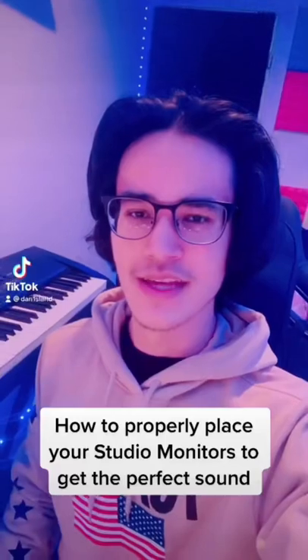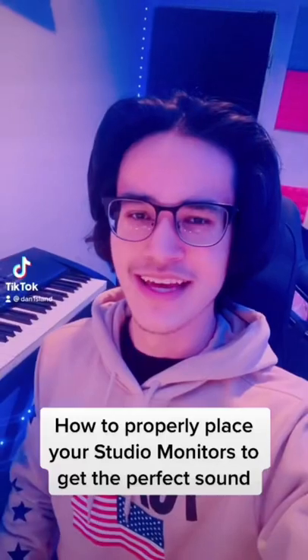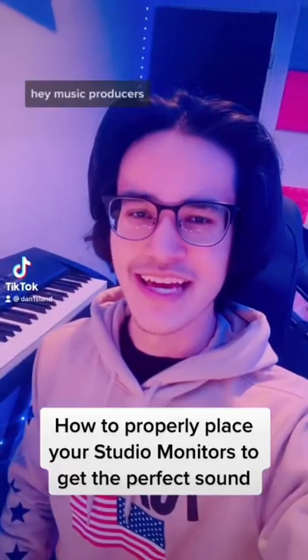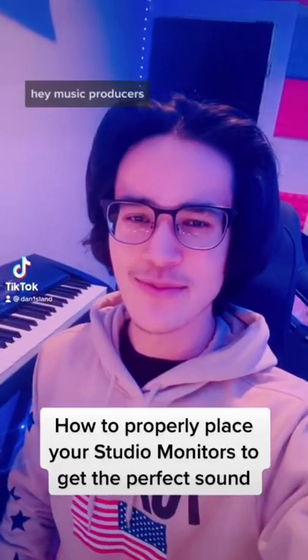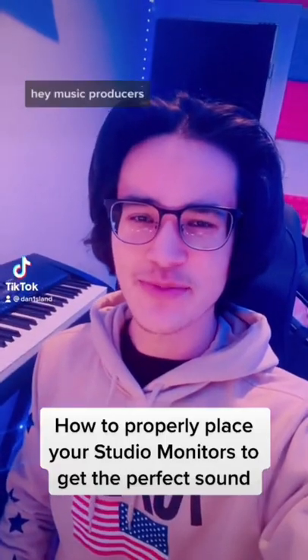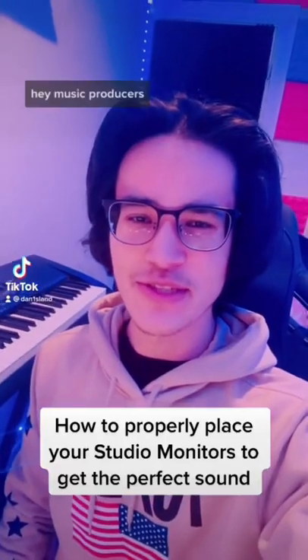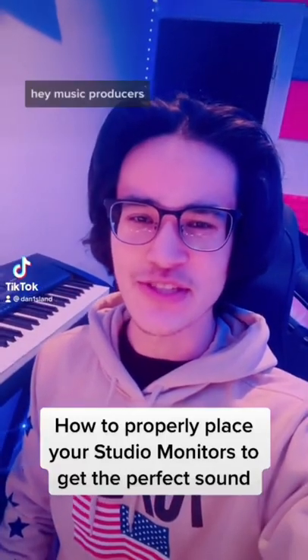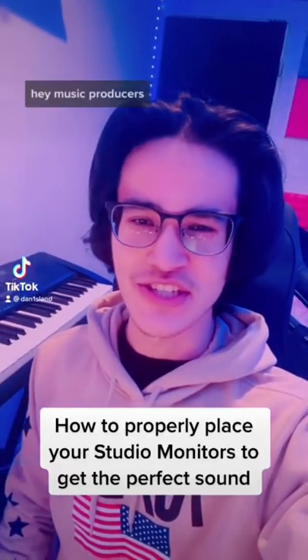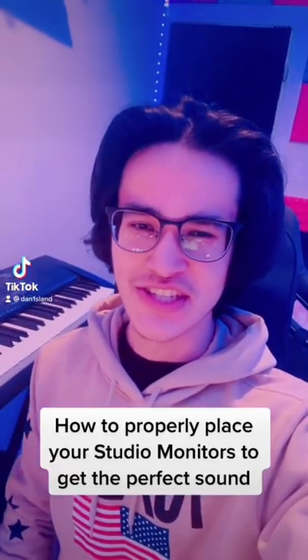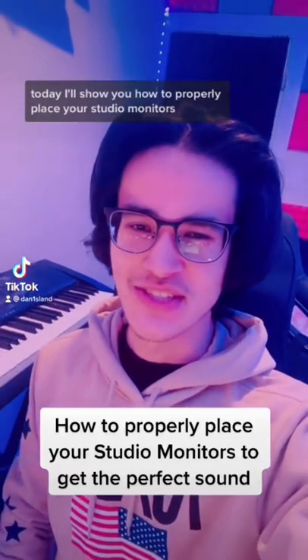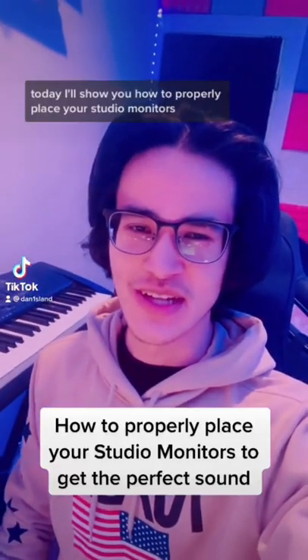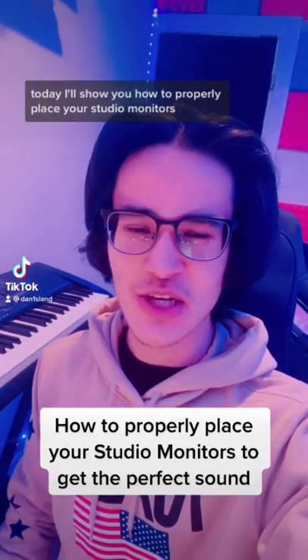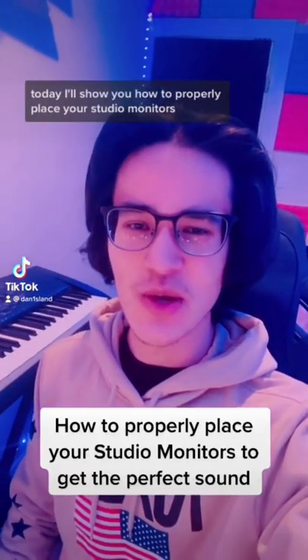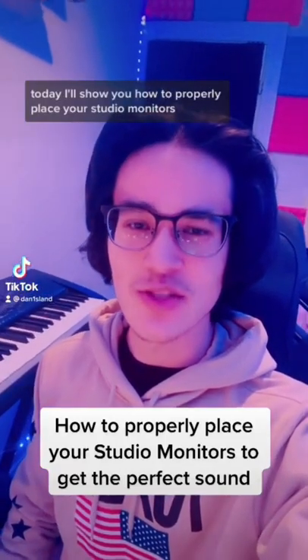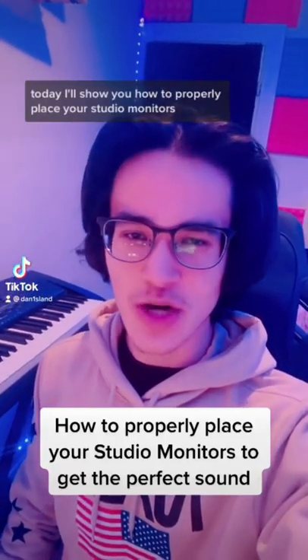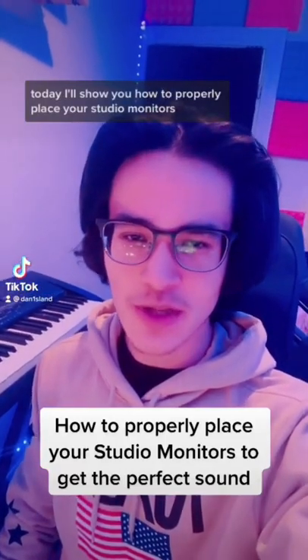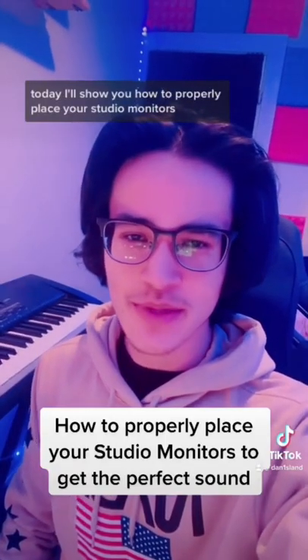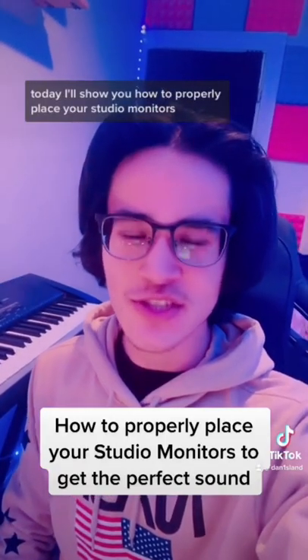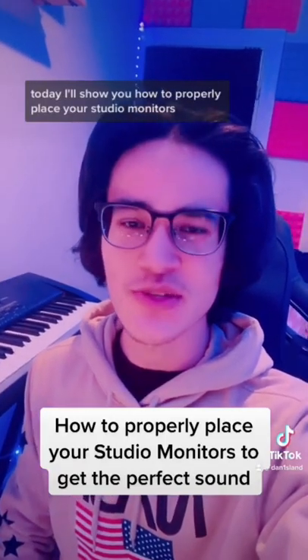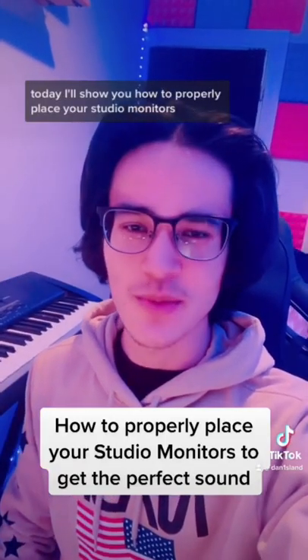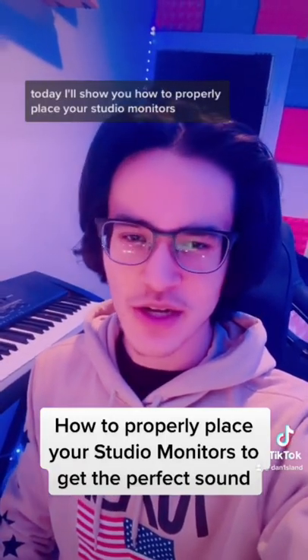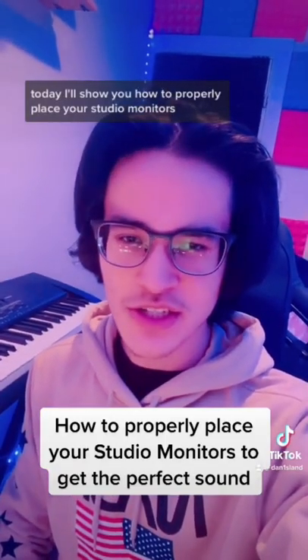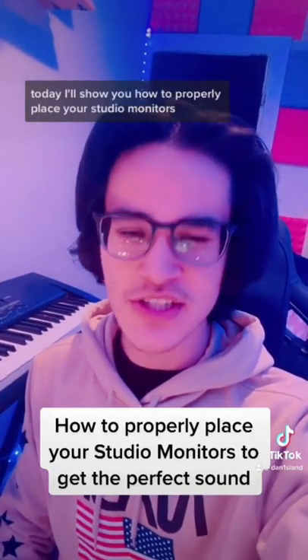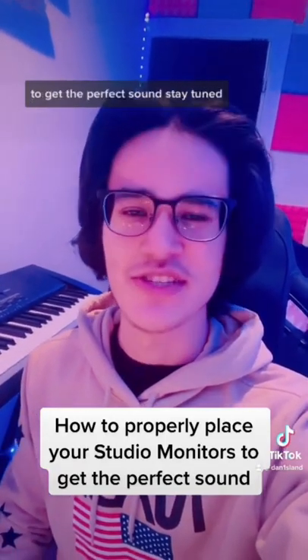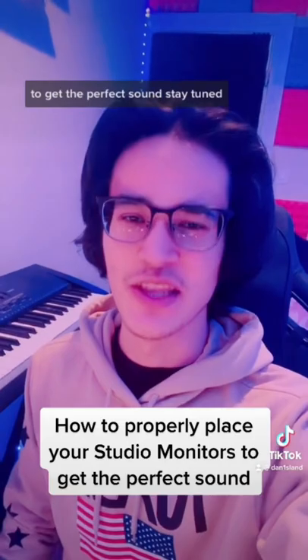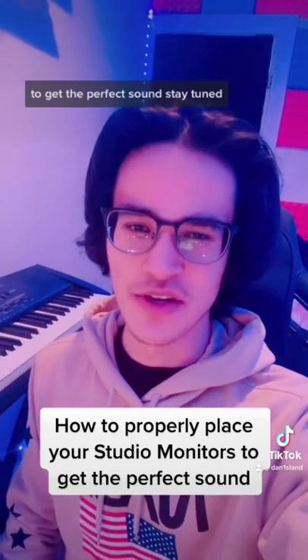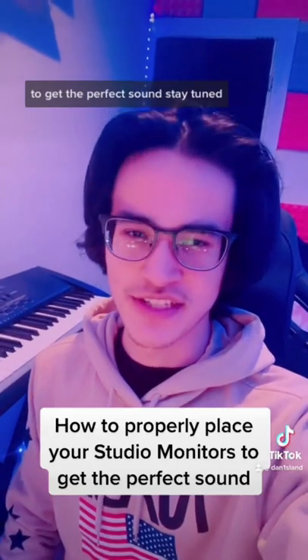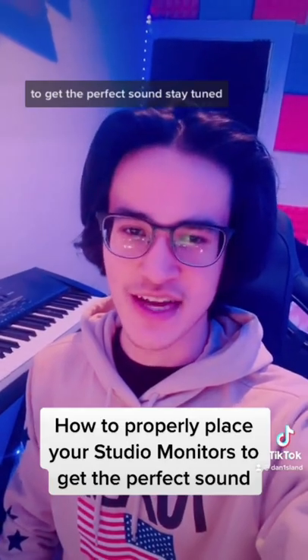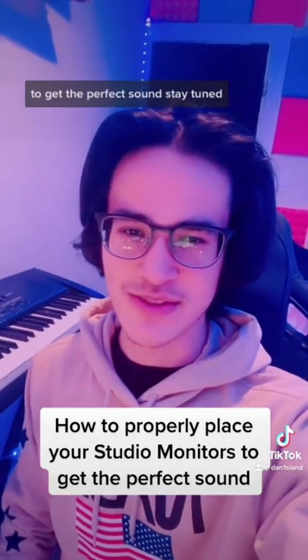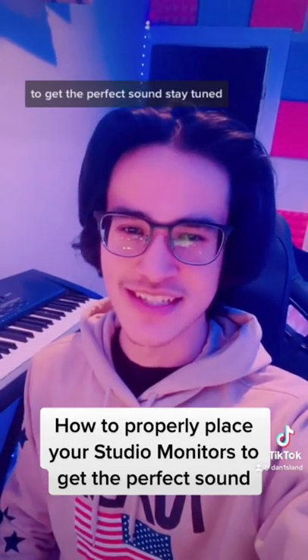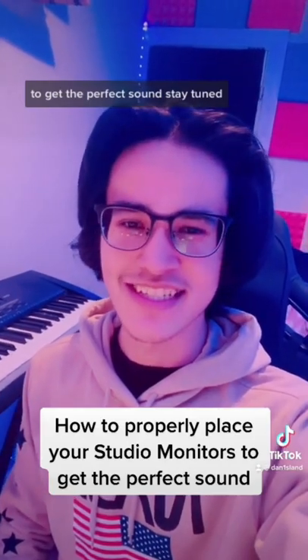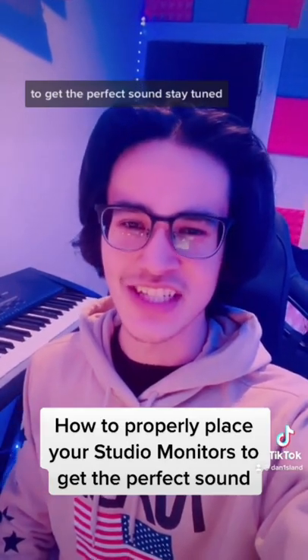Hey music producers! Today I'll show you how to properly place your studio monitors to get the perfect sound. Stay tuned!